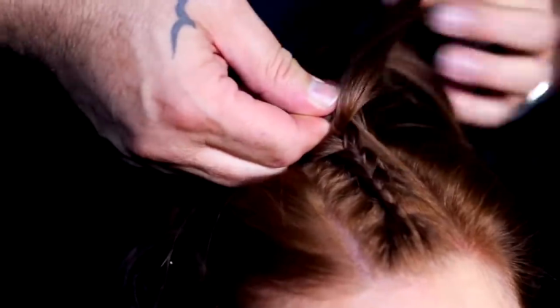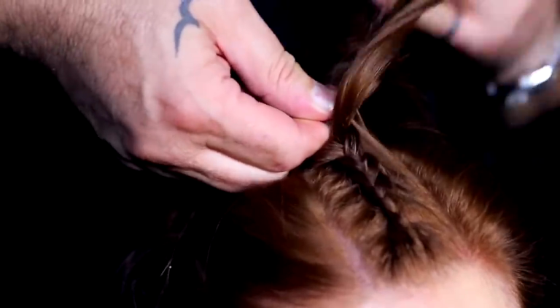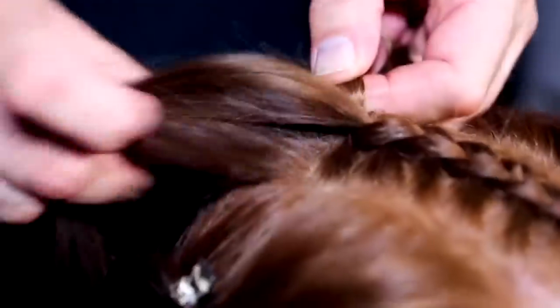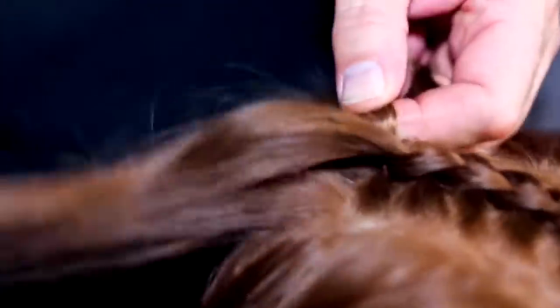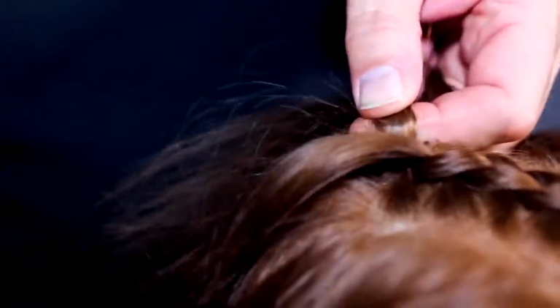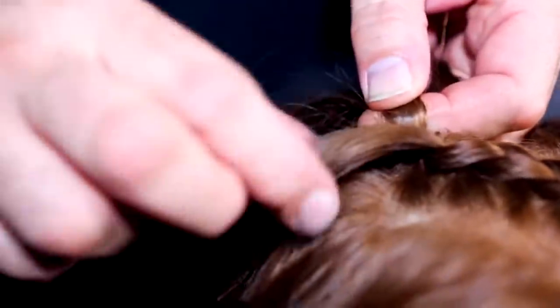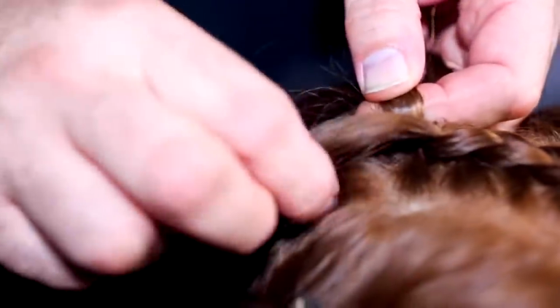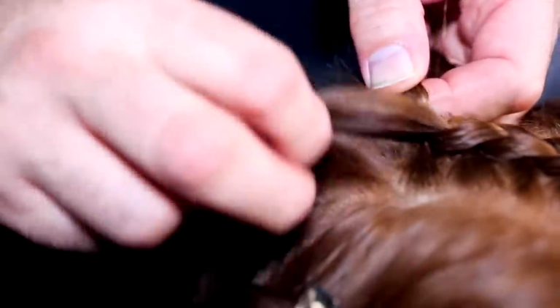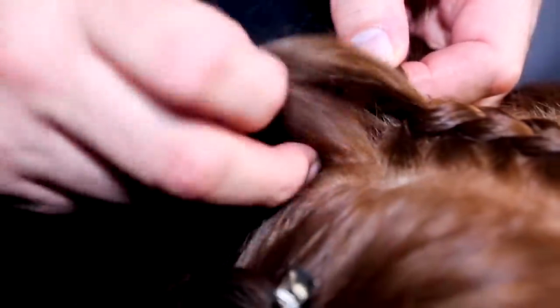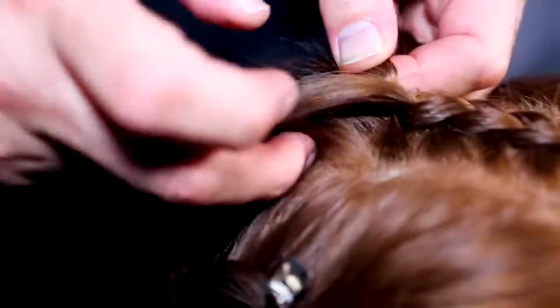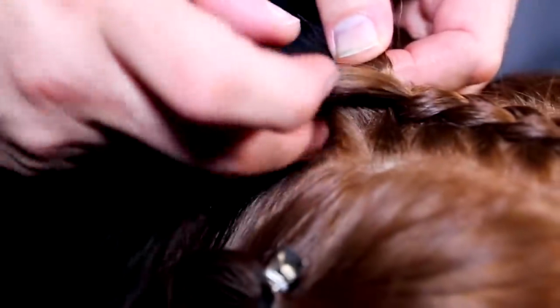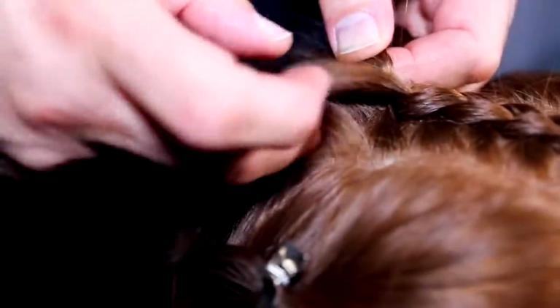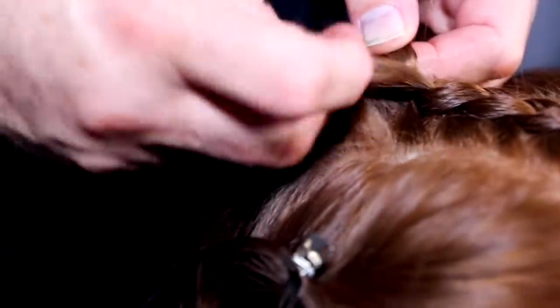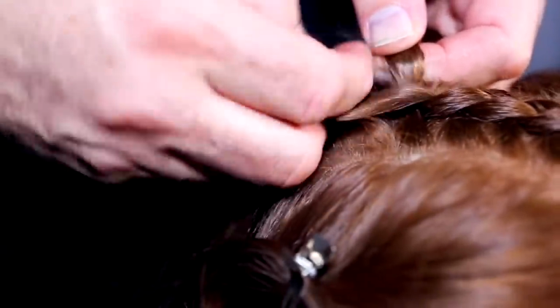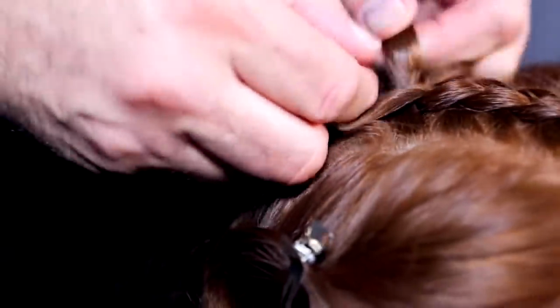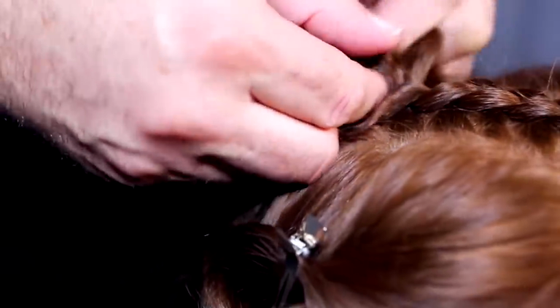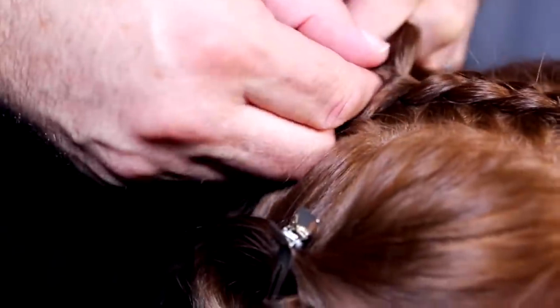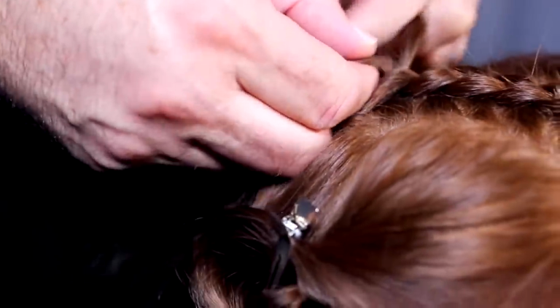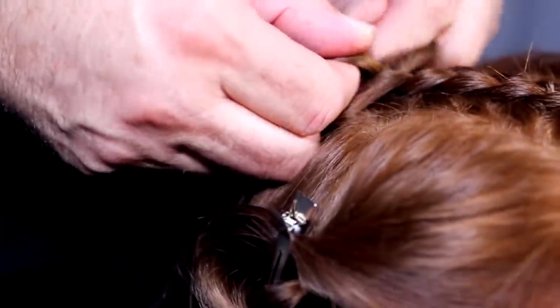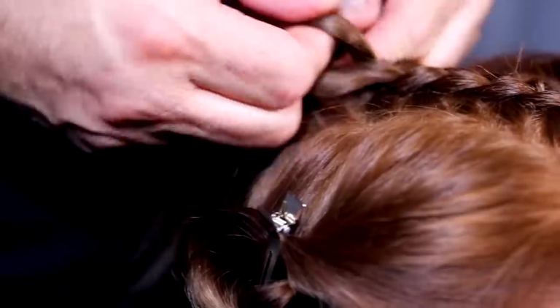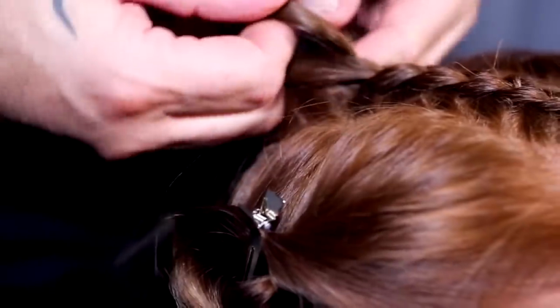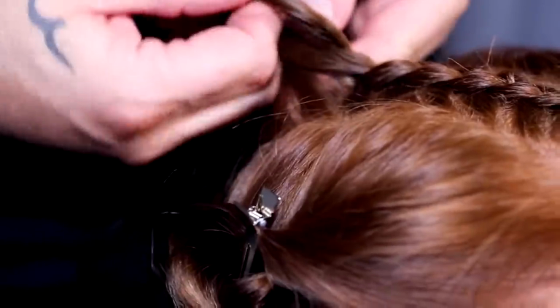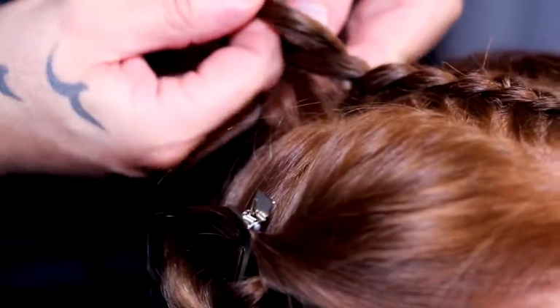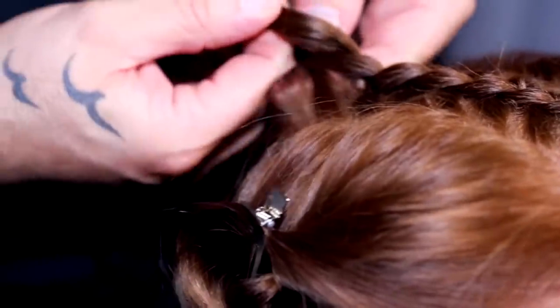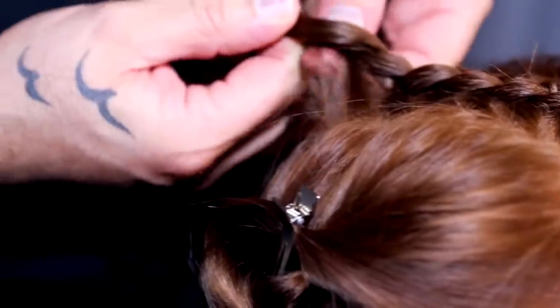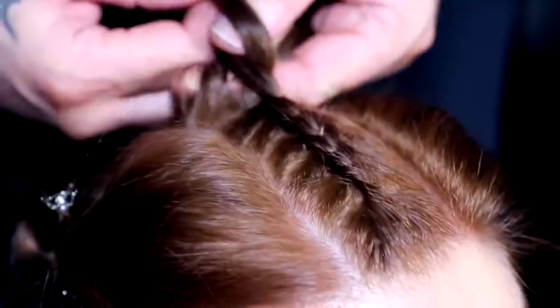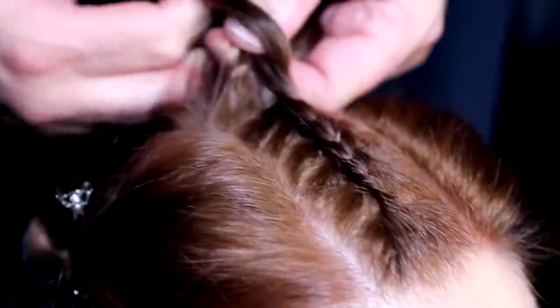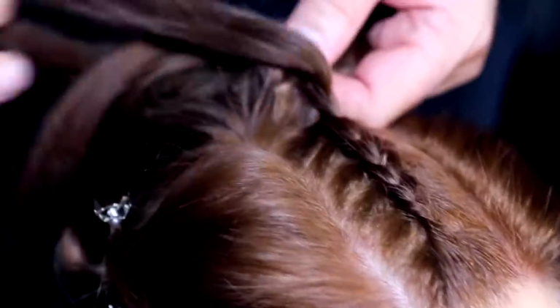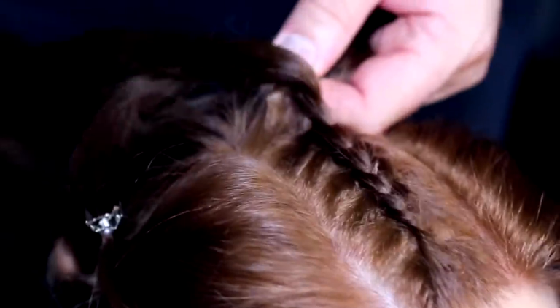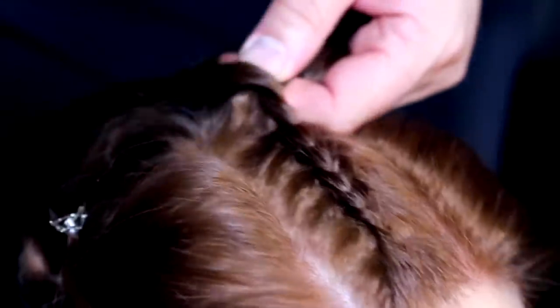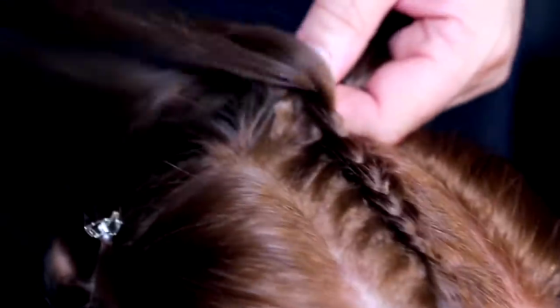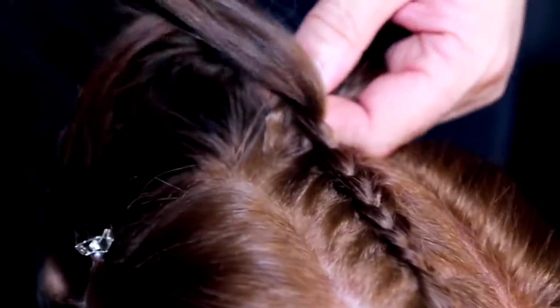If you've never cornrowed your hair before then this may take some practice, but please be patient. Practice makes permanent.